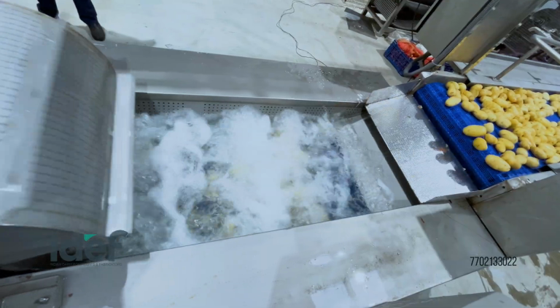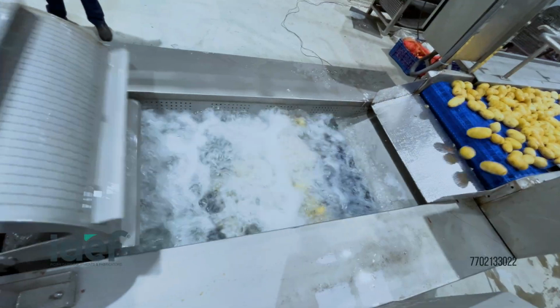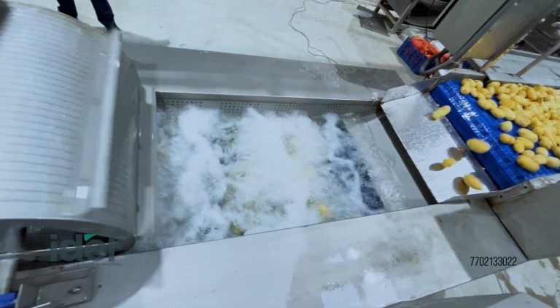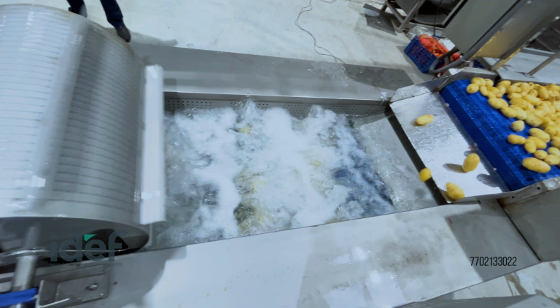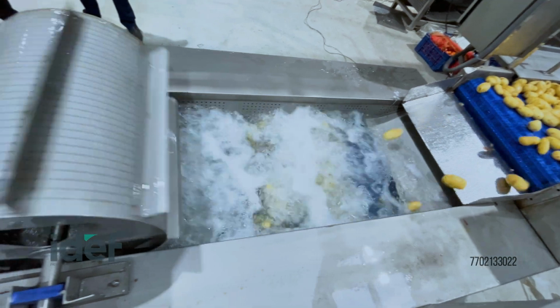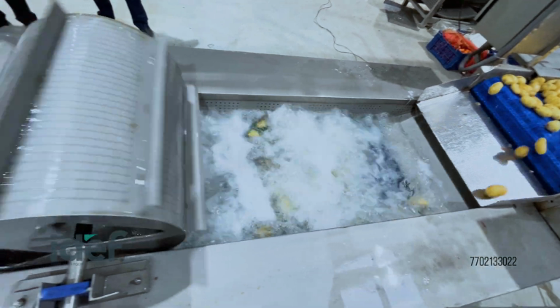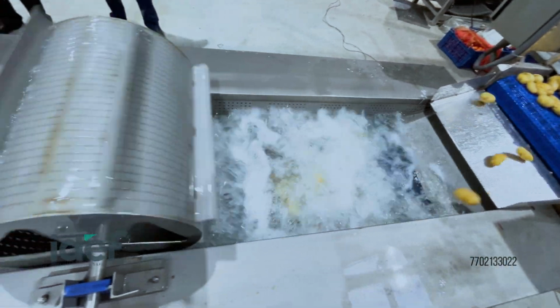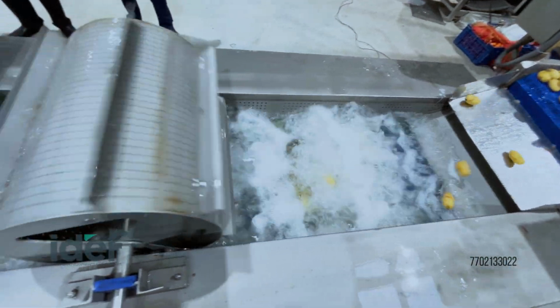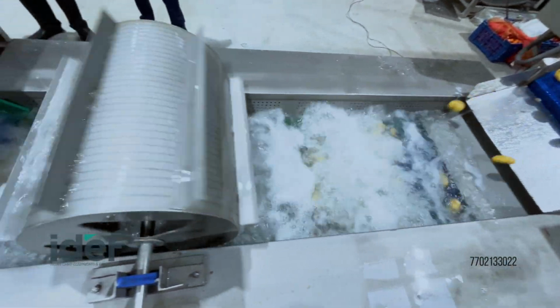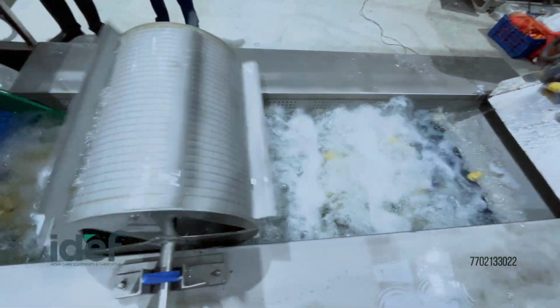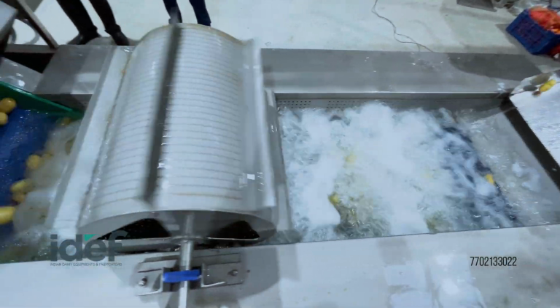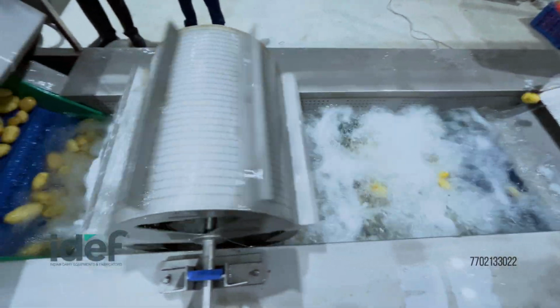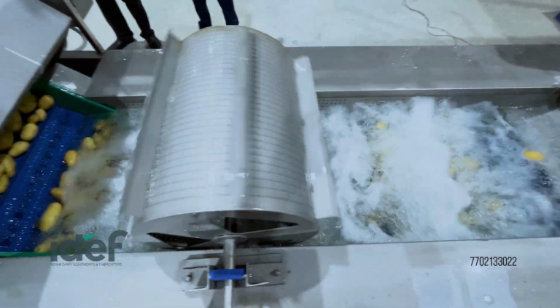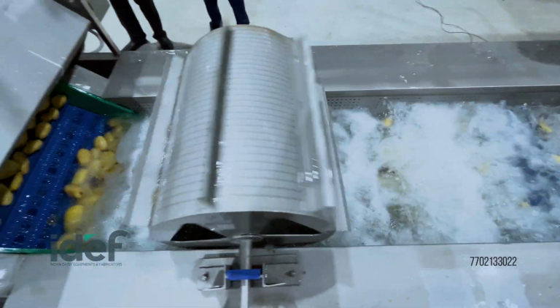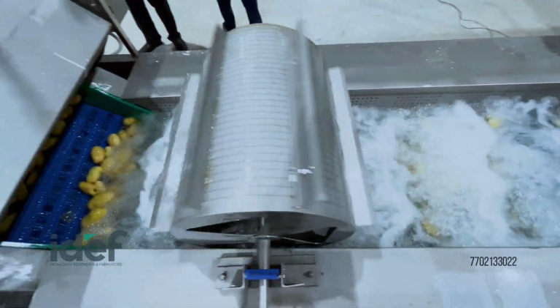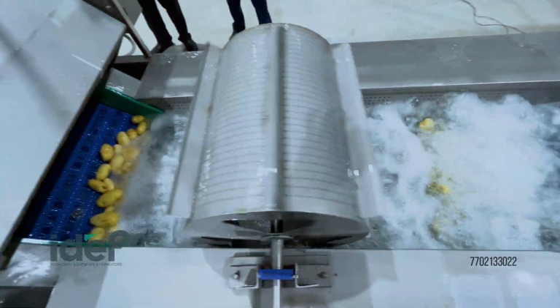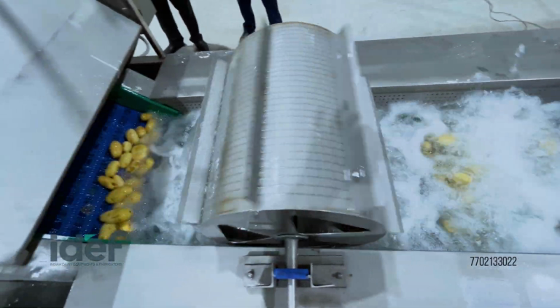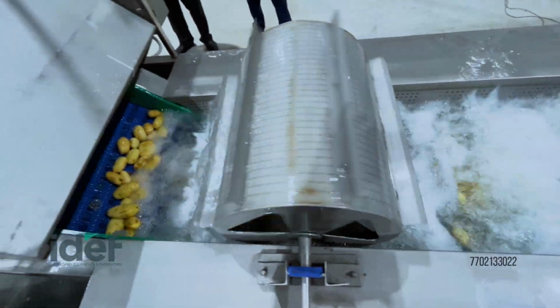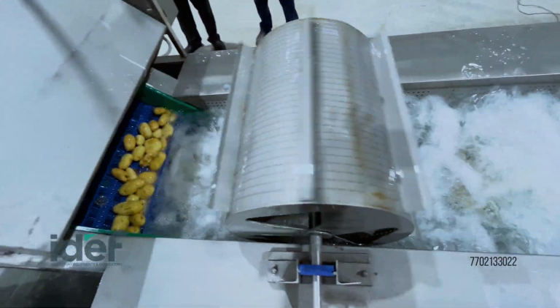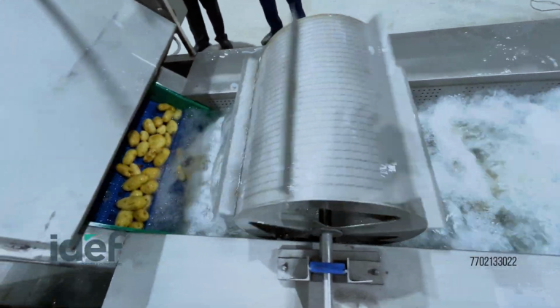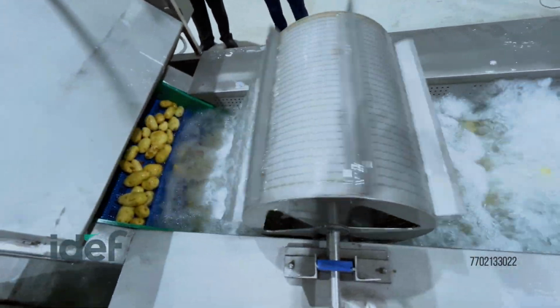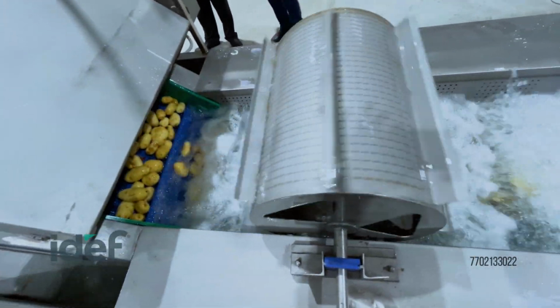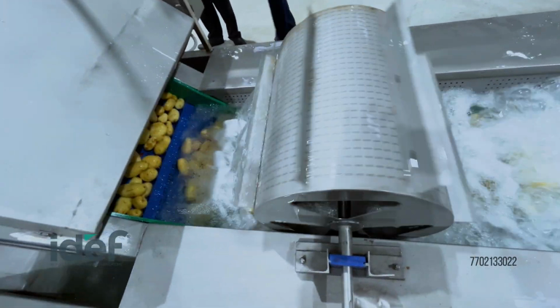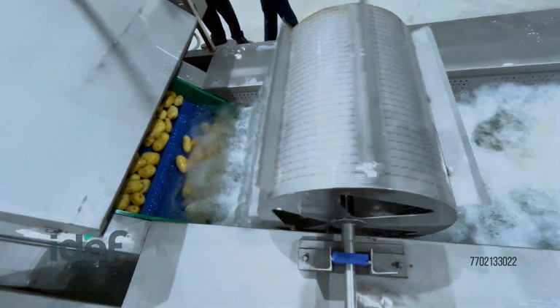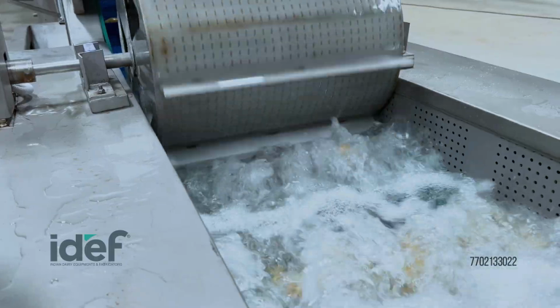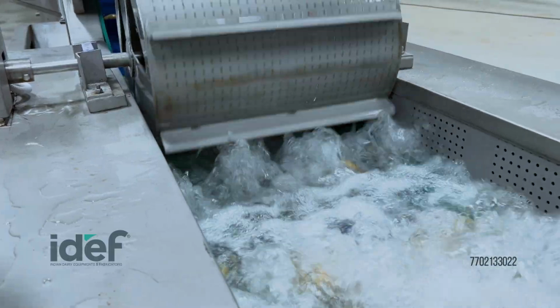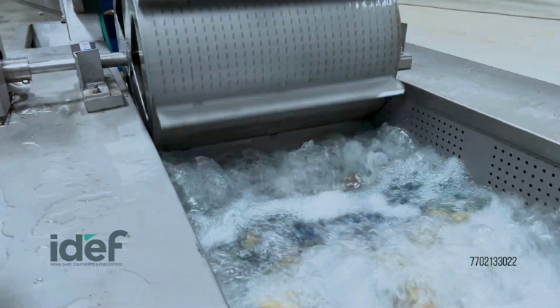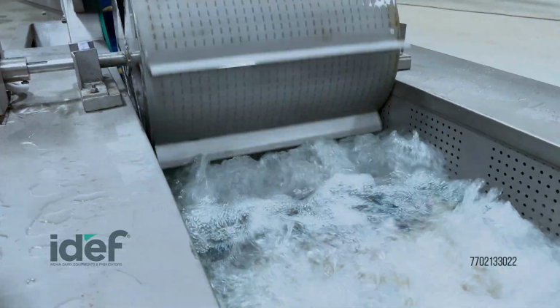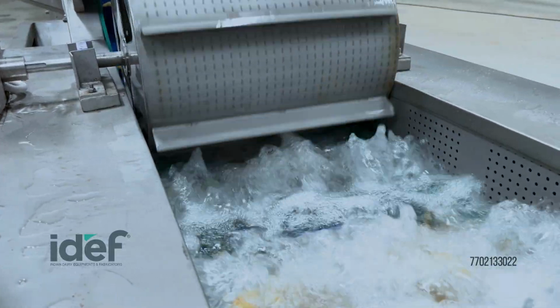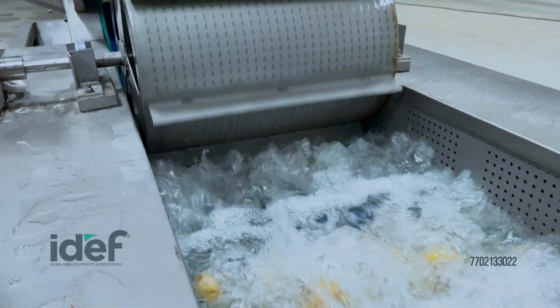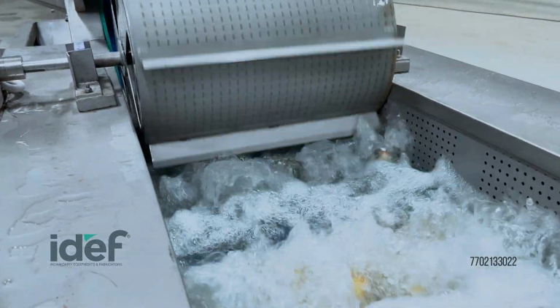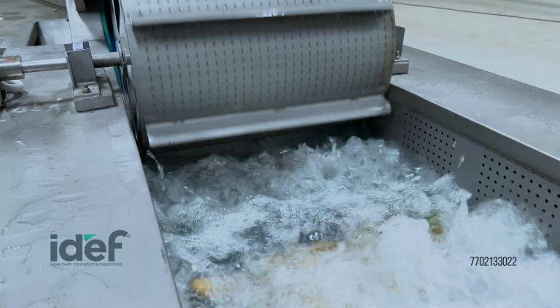The potatoes then enter a vegetable washer, removing any remaining dirt or residue from the surface.